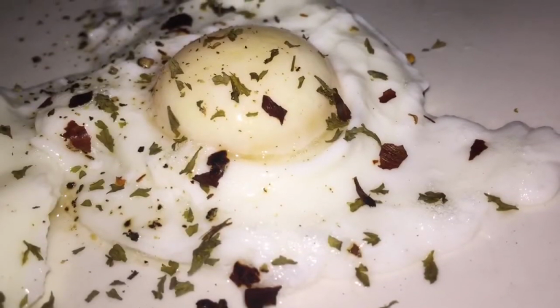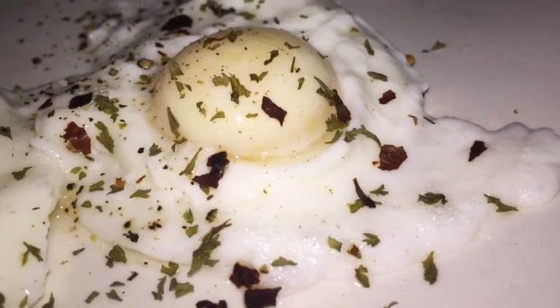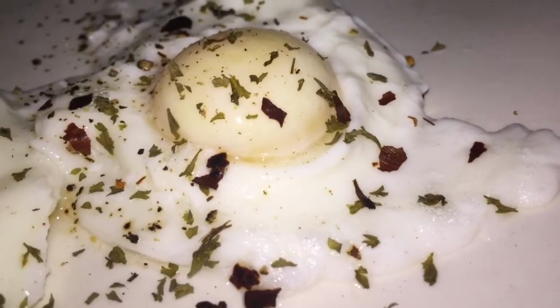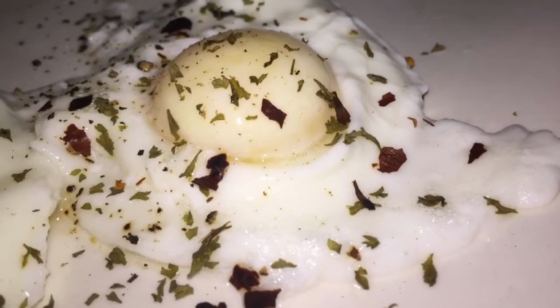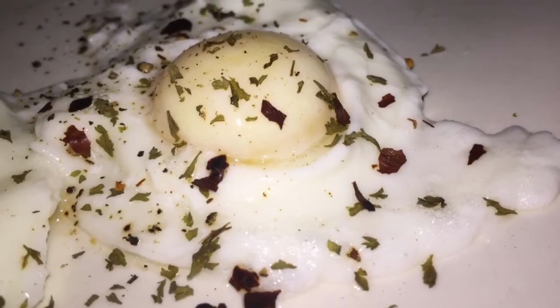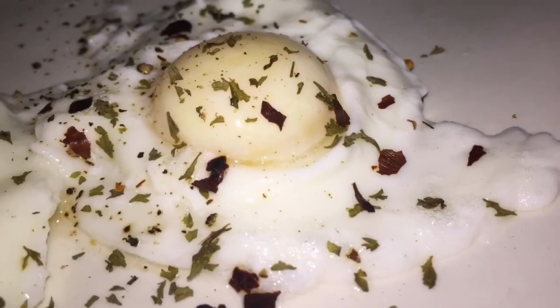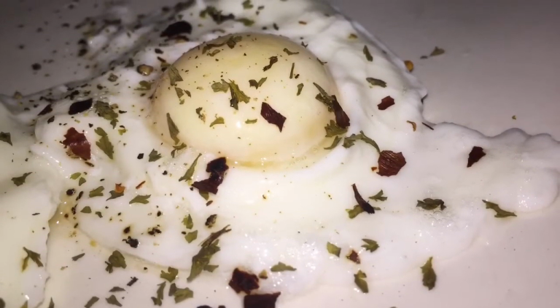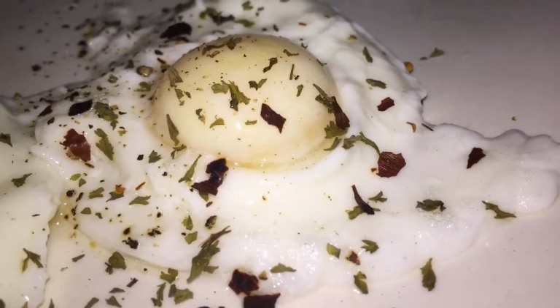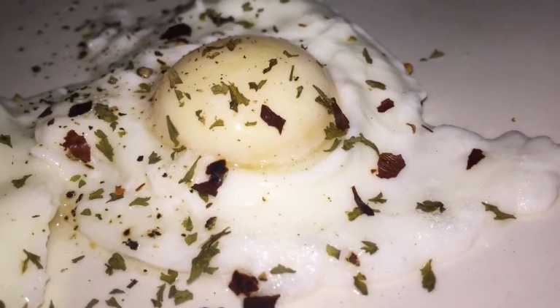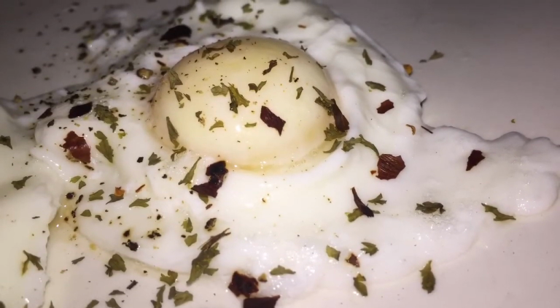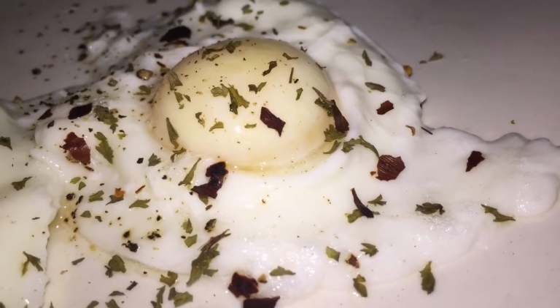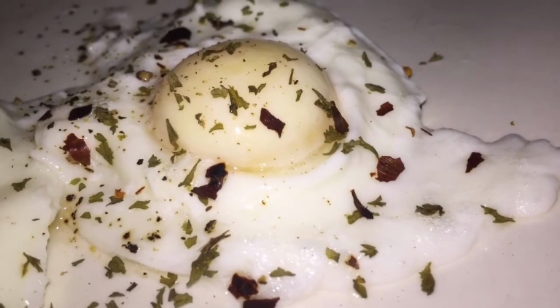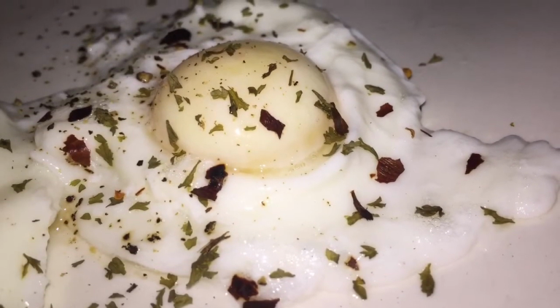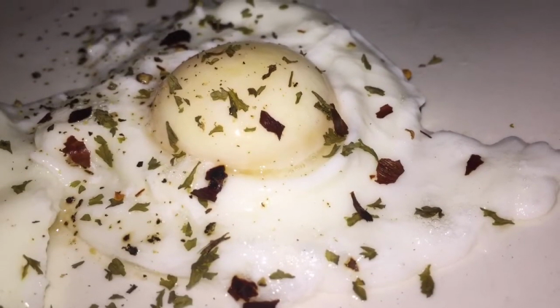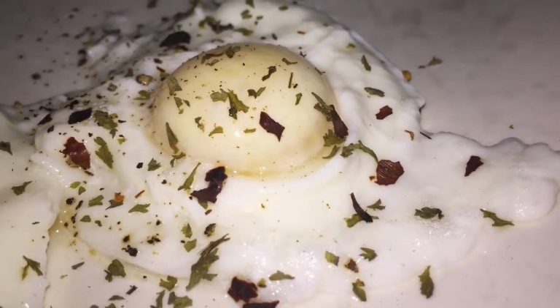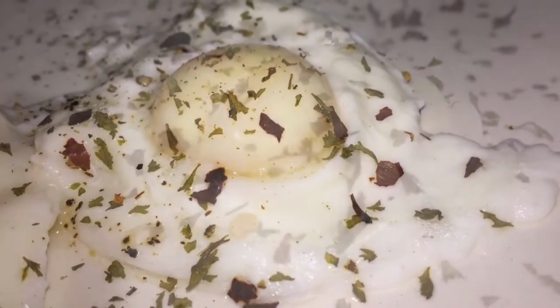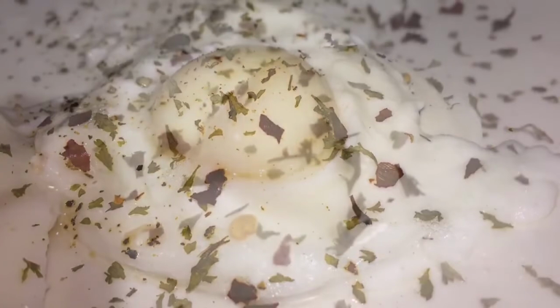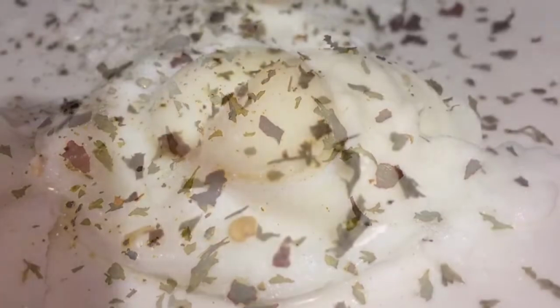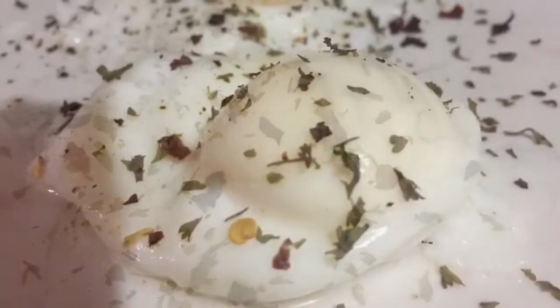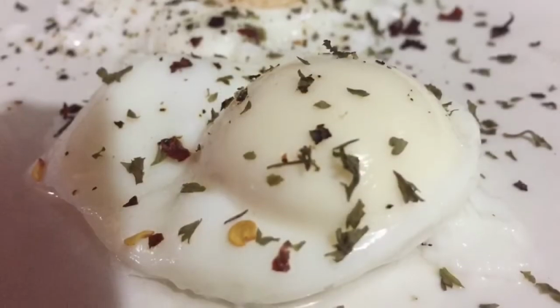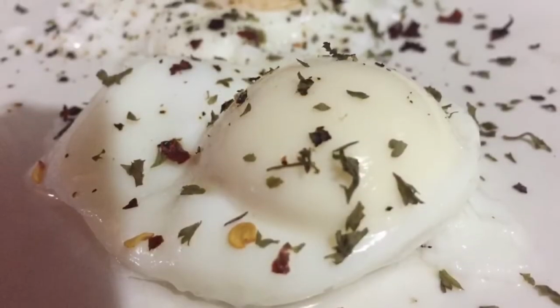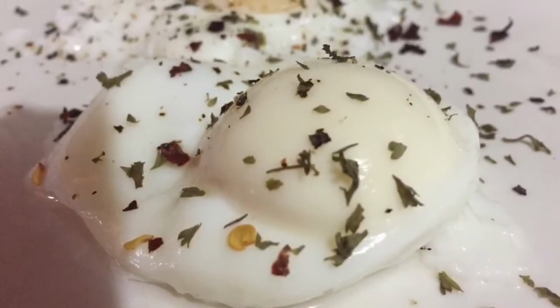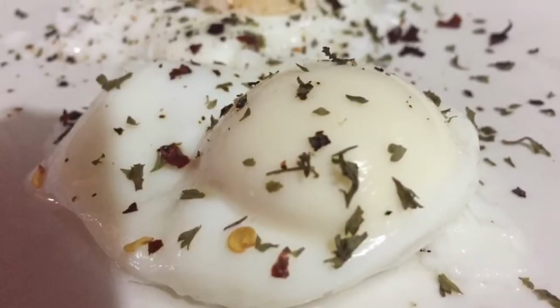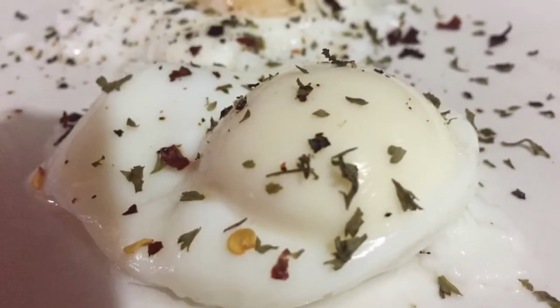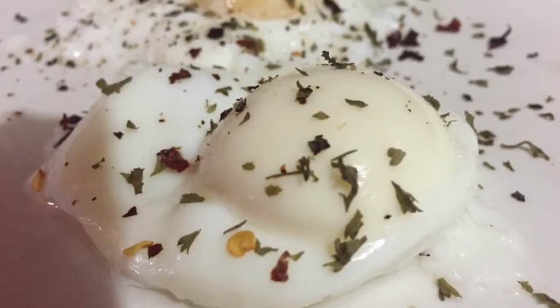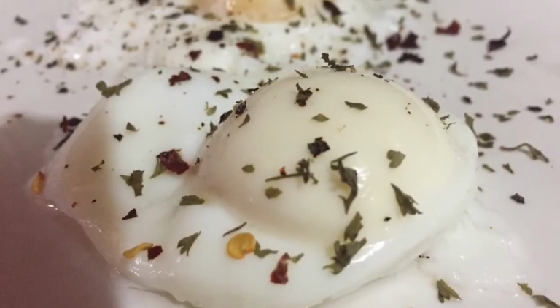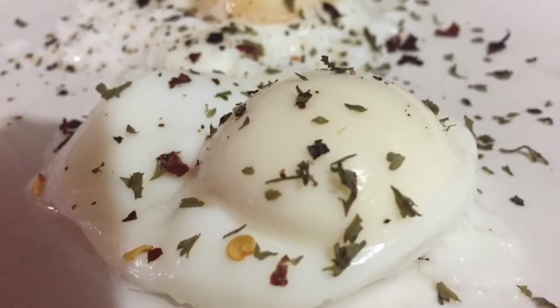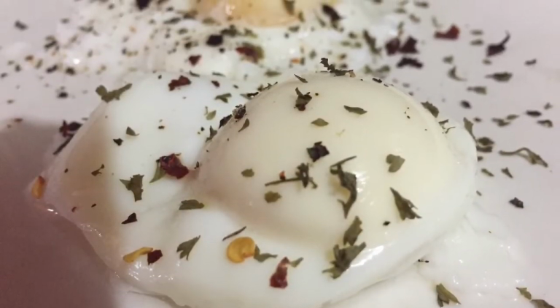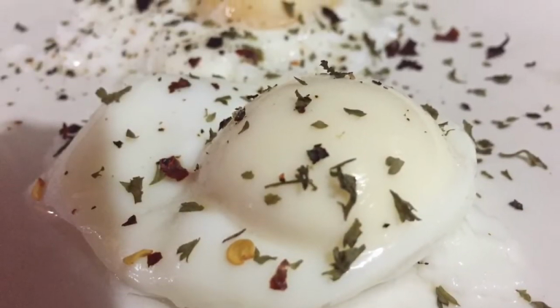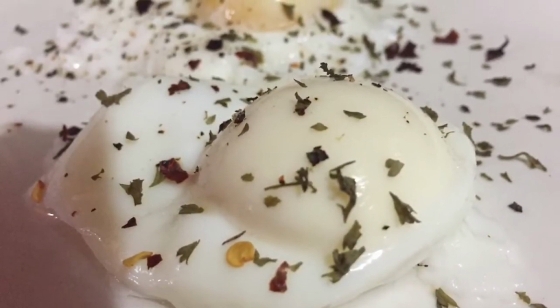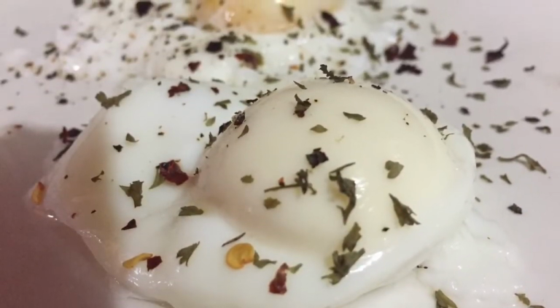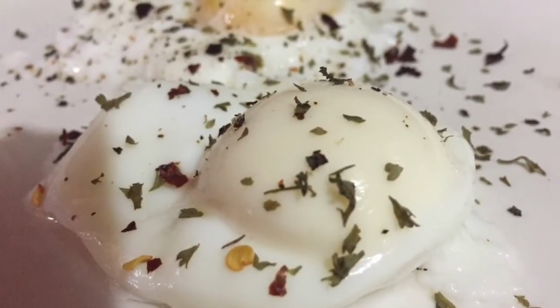And there you will have your poached egg. It sounds so difficult but it's really, really easy.